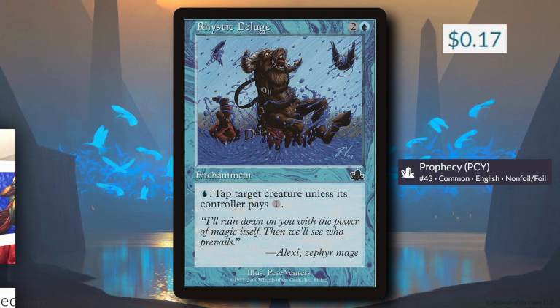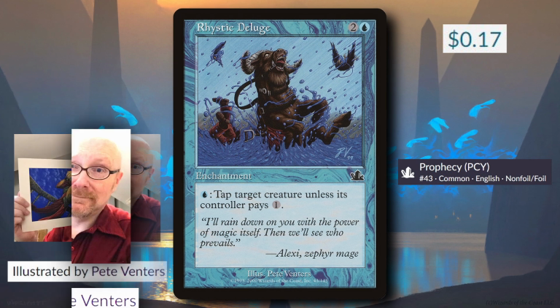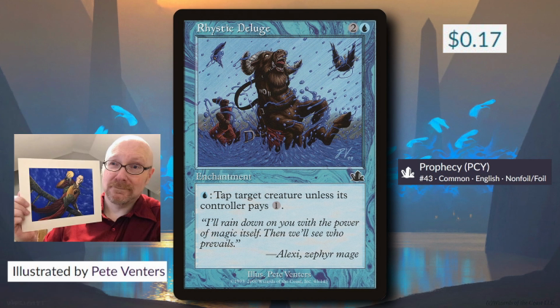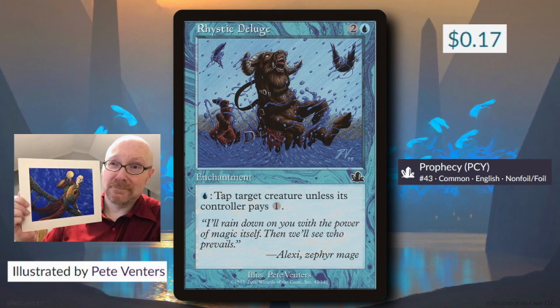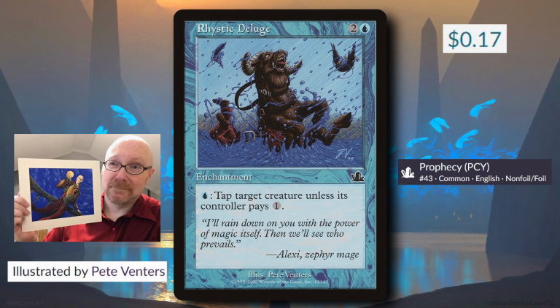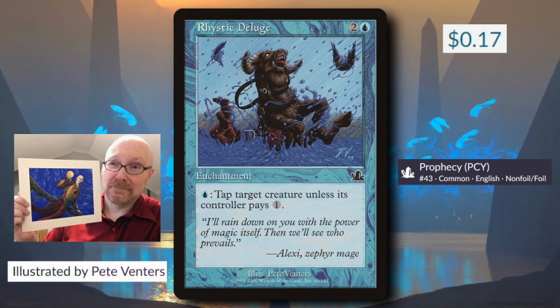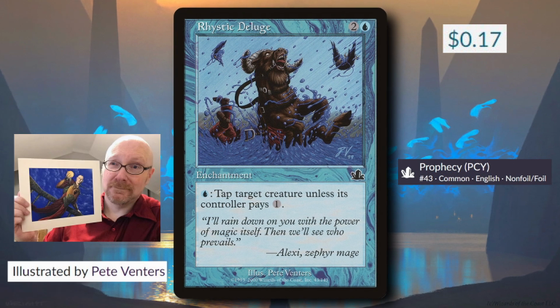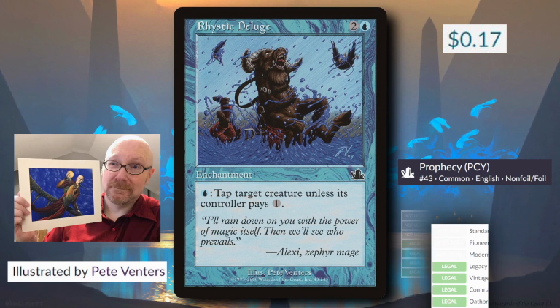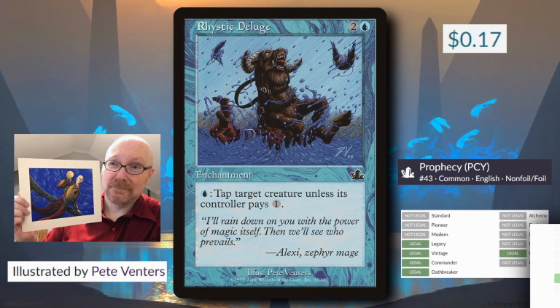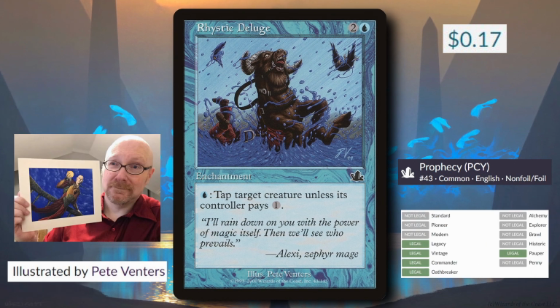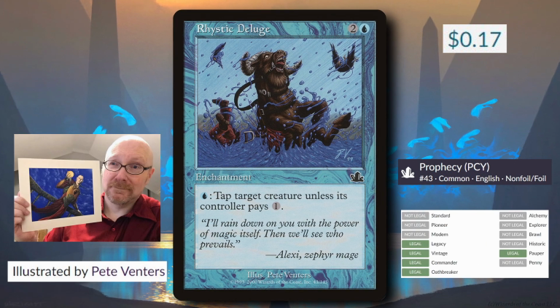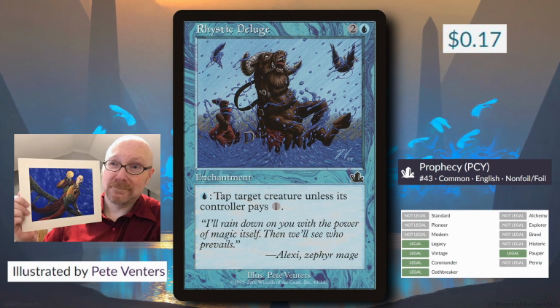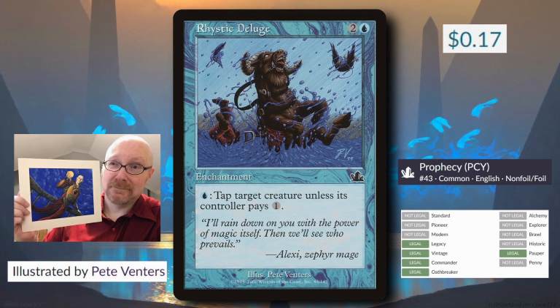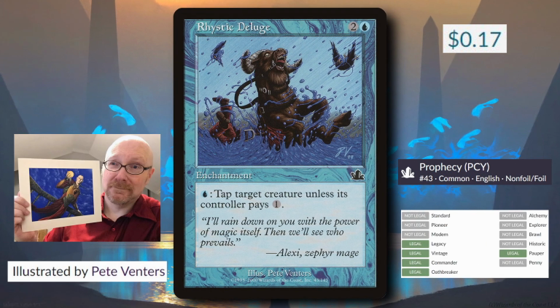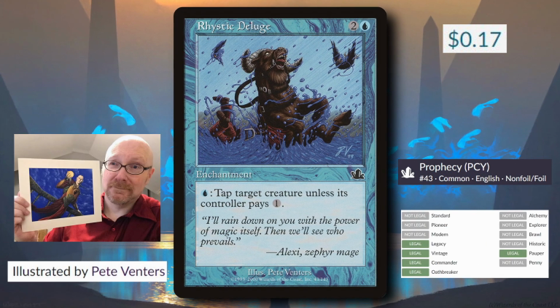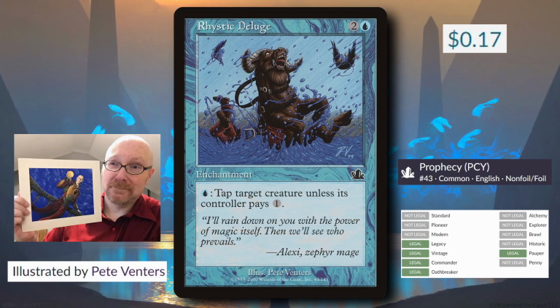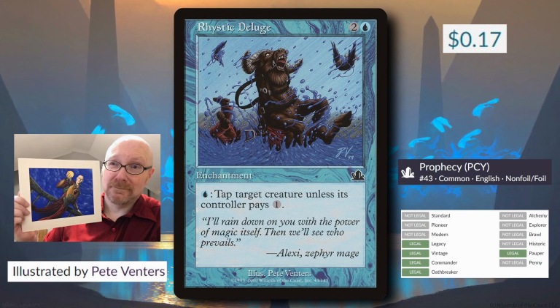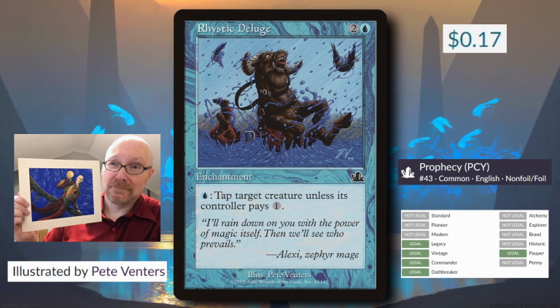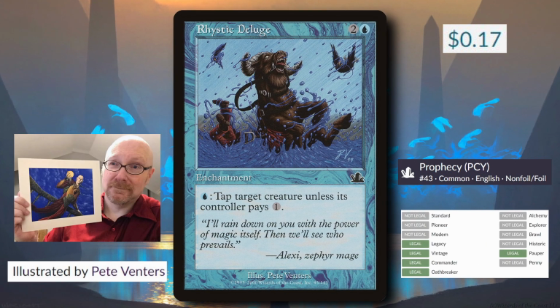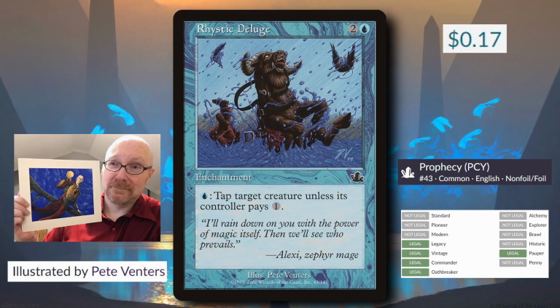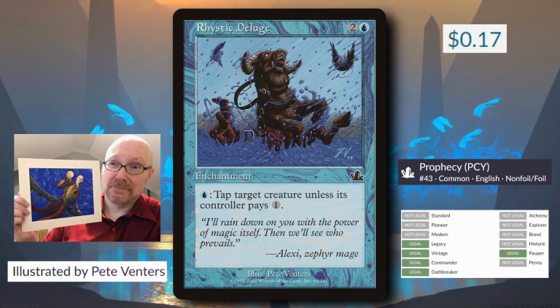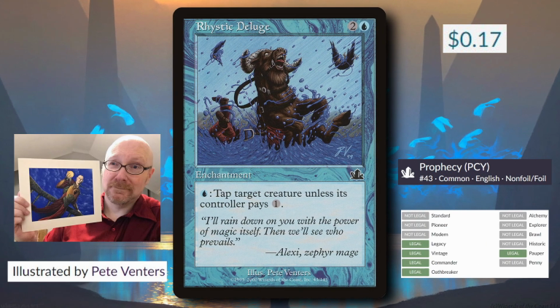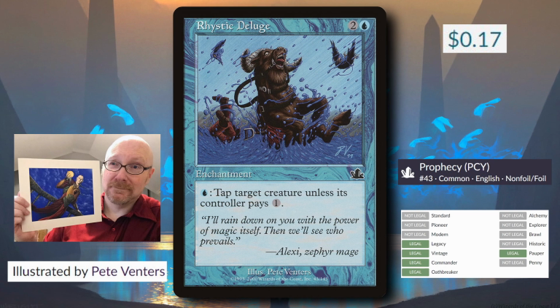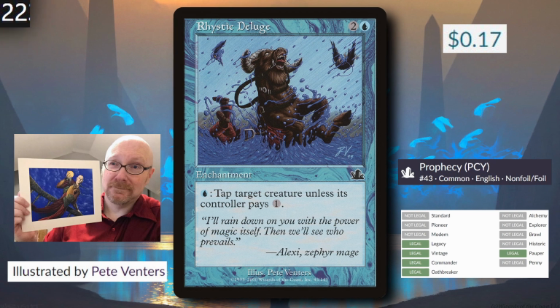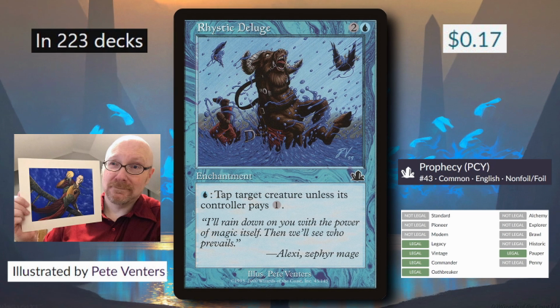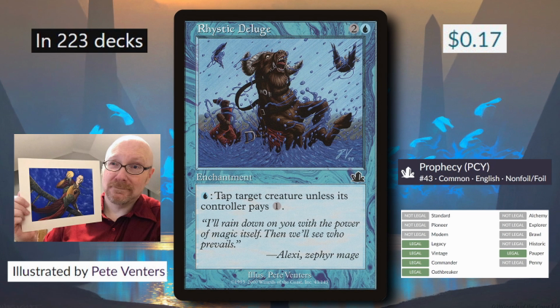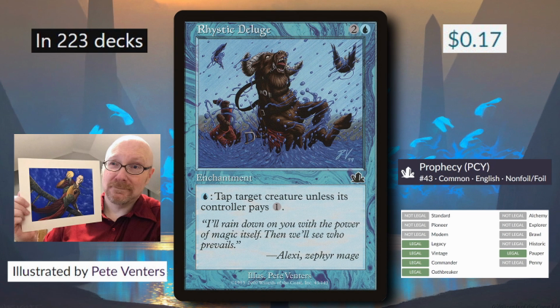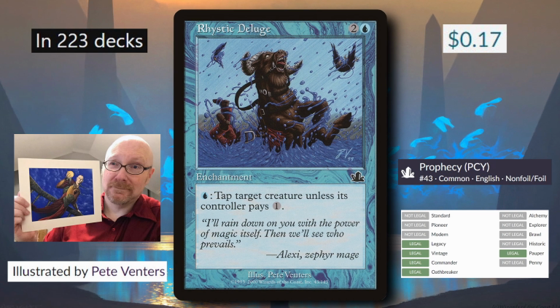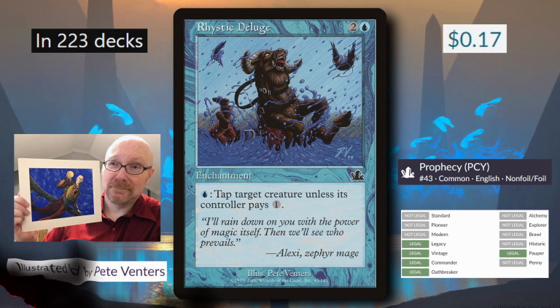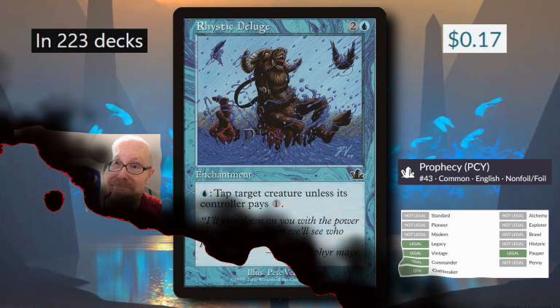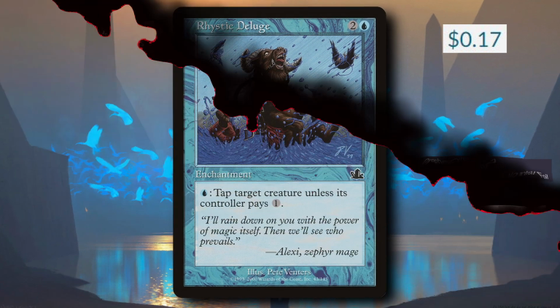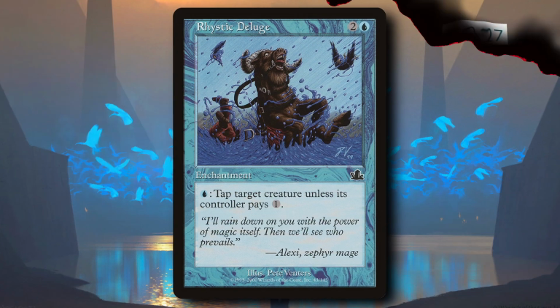Illustrated by Pete Venters. Legal in Legacy, Vintage, Commander, Oathbreaker, and Pauper. It's run in 223 decks on EDH Red.